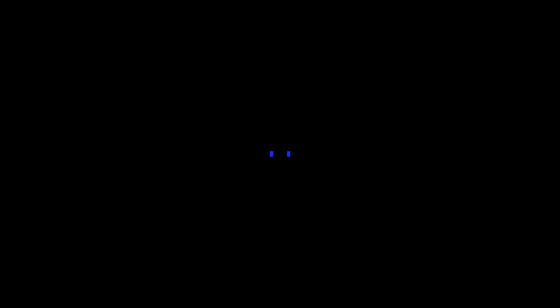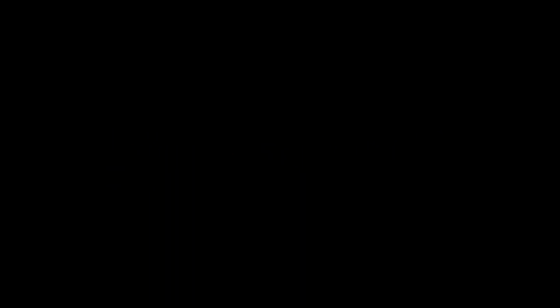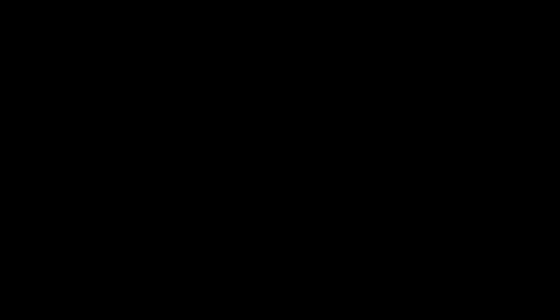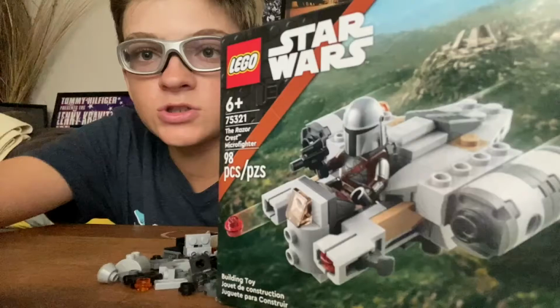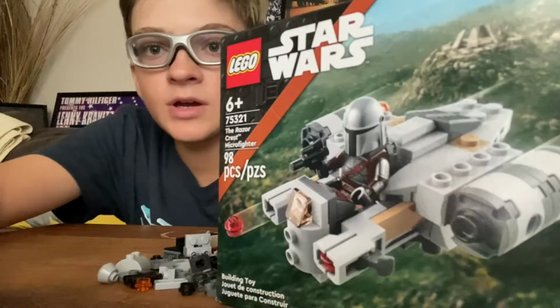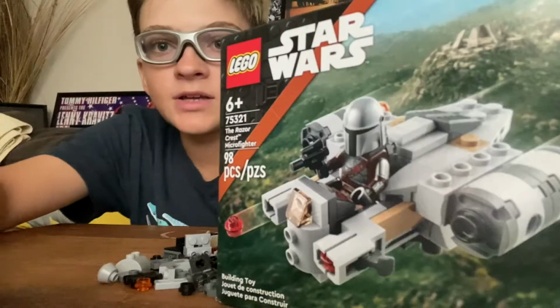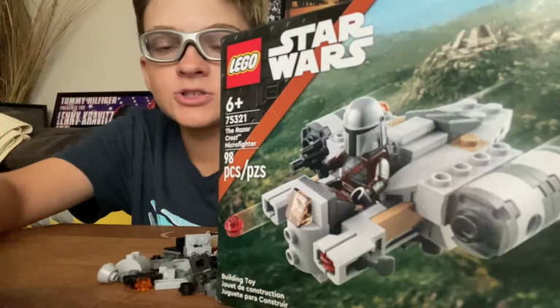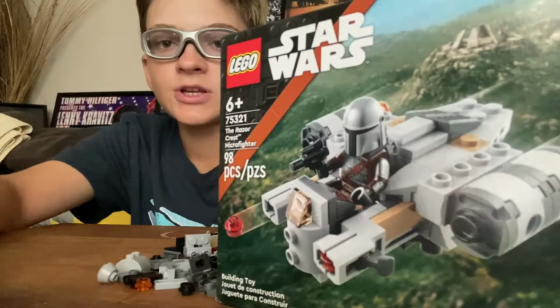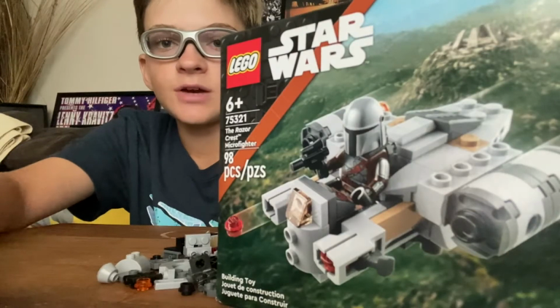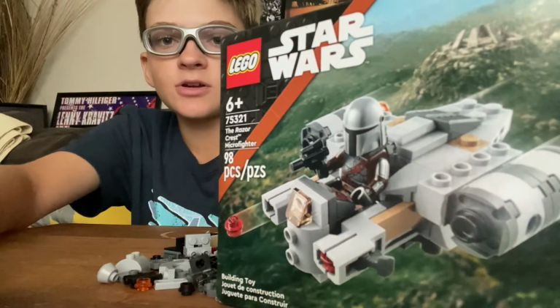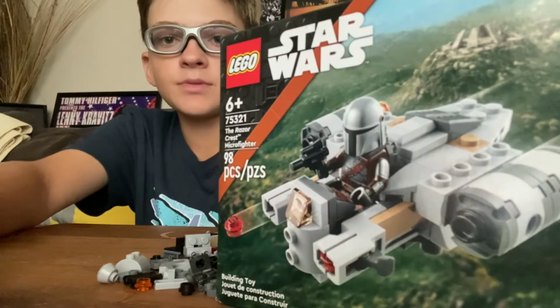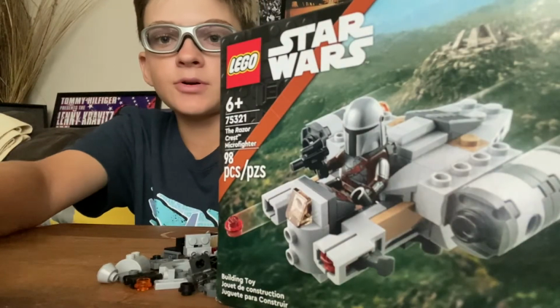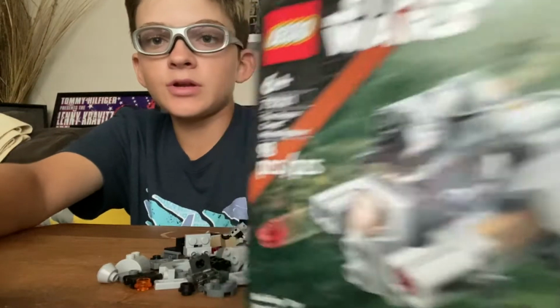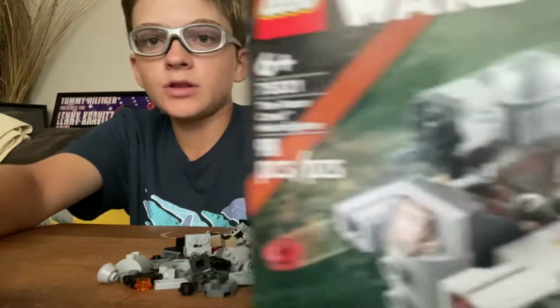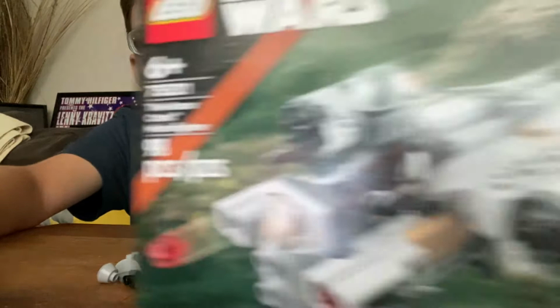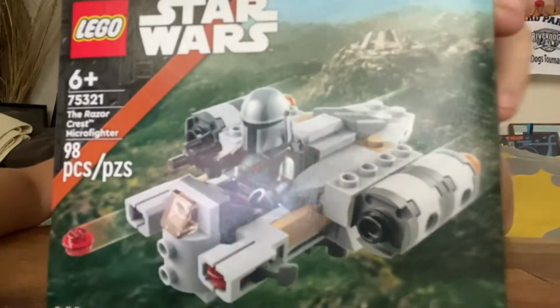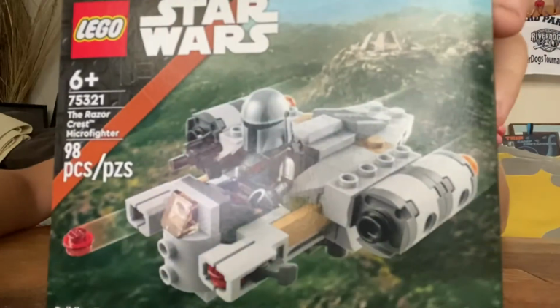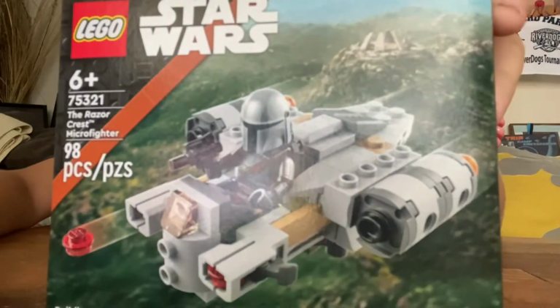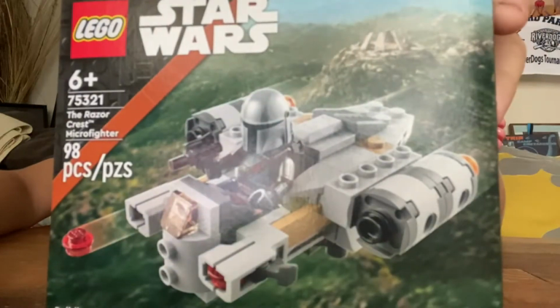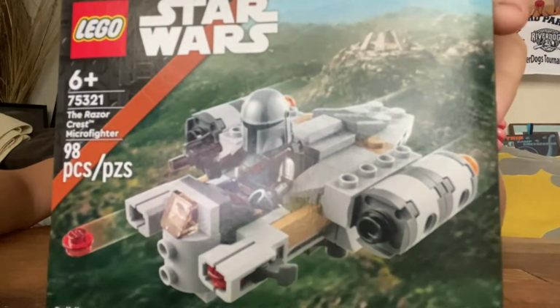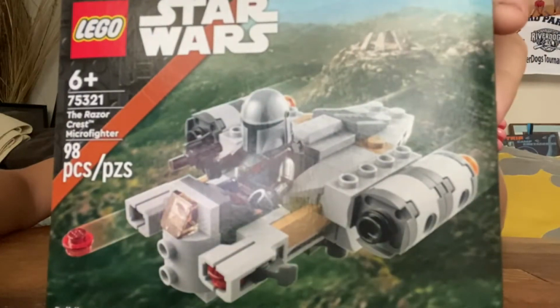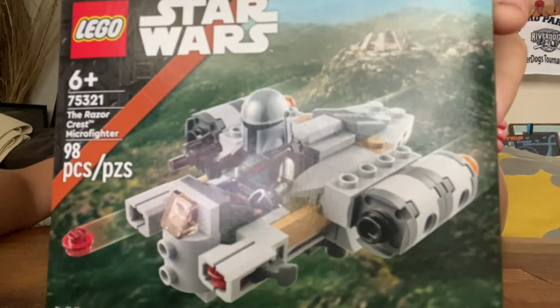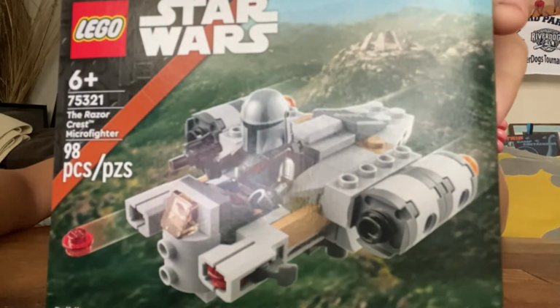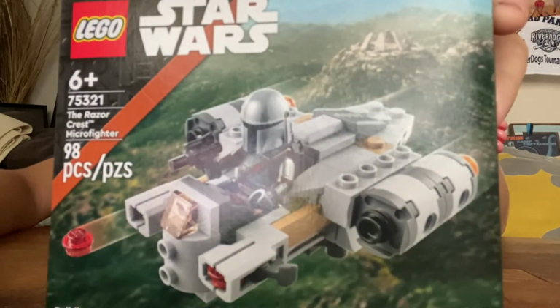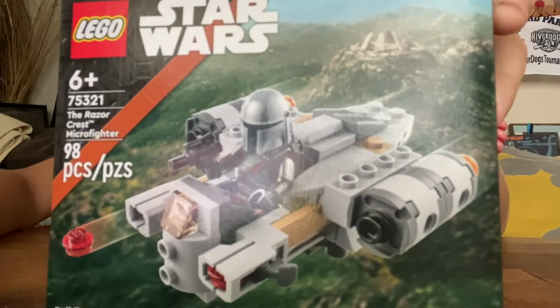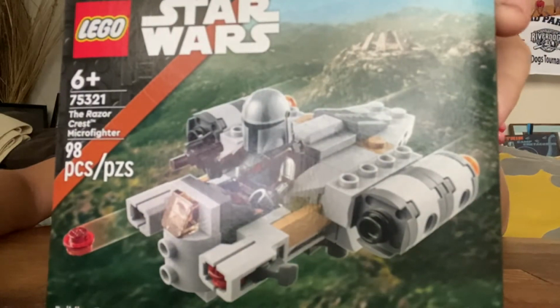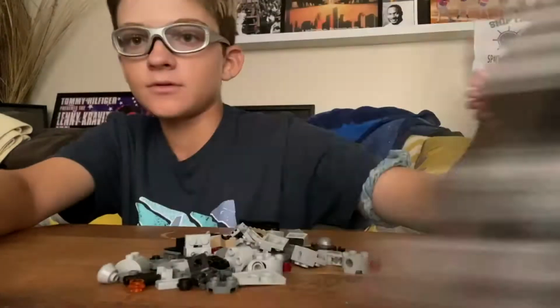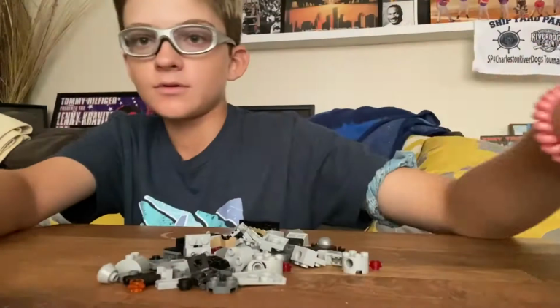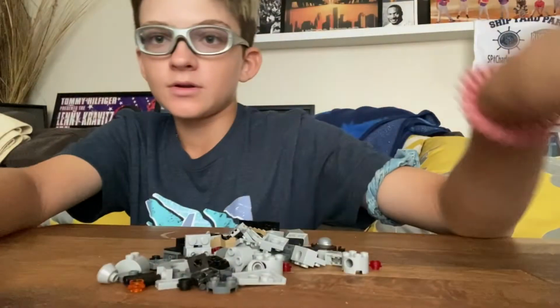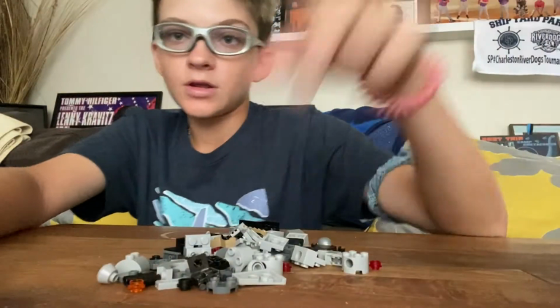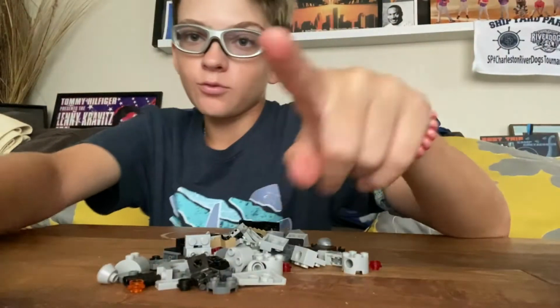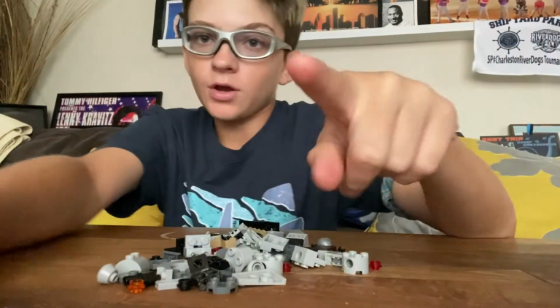So guys, today I'm going to be building the Razor Crest Micro Fighter. Here we go!